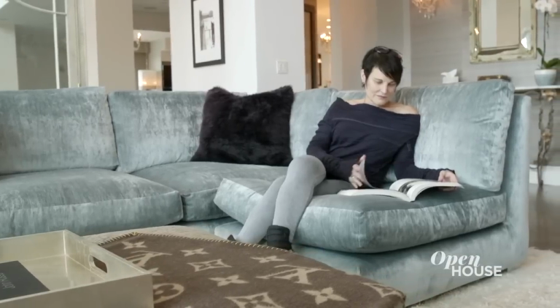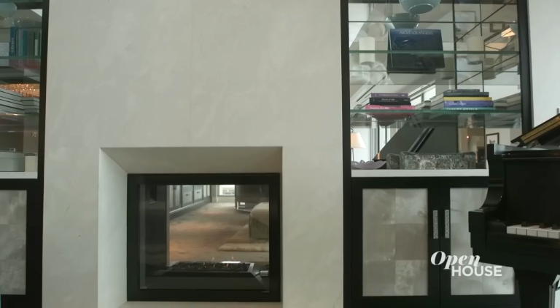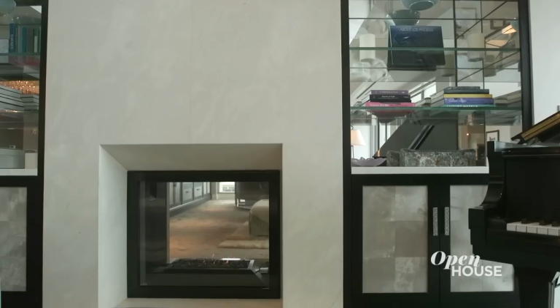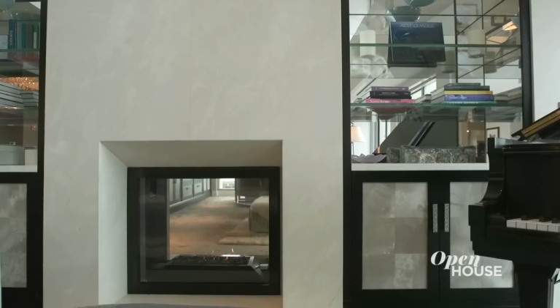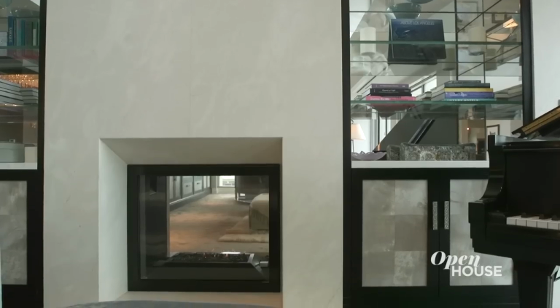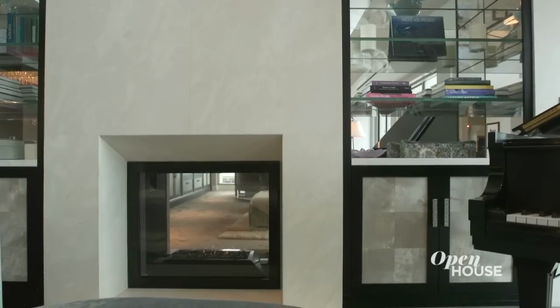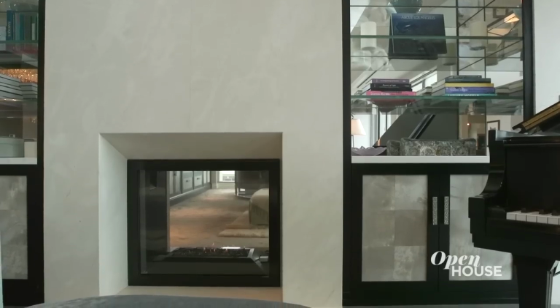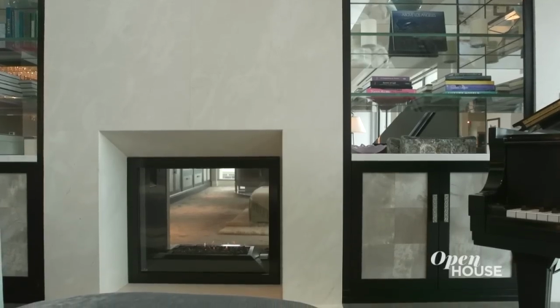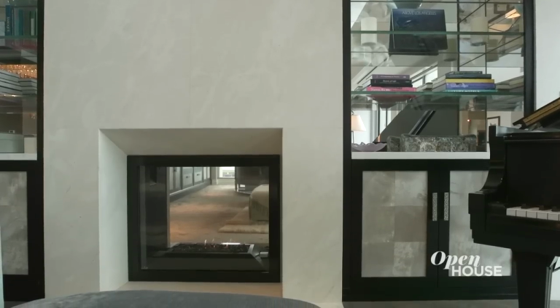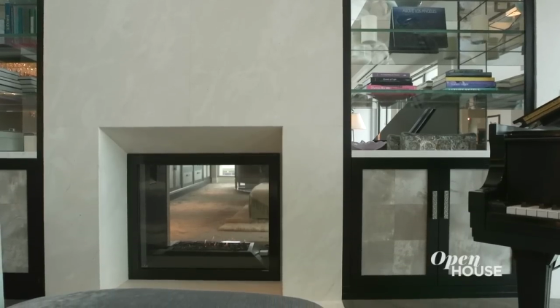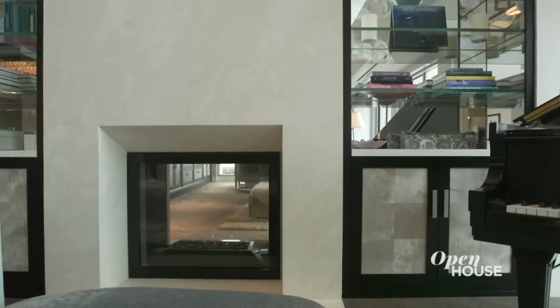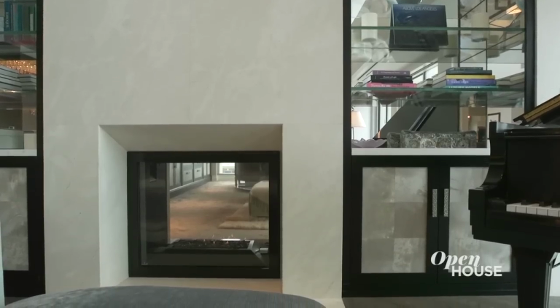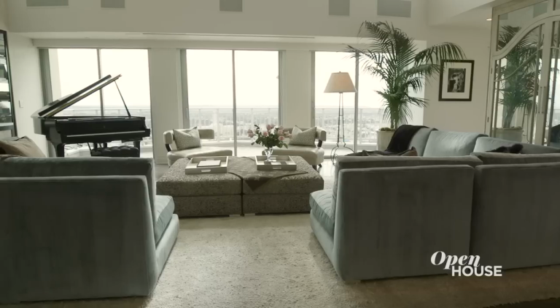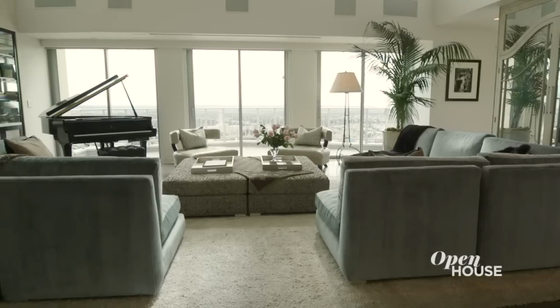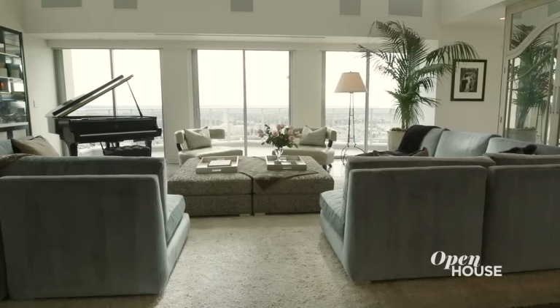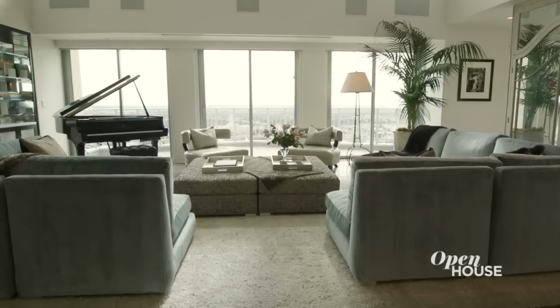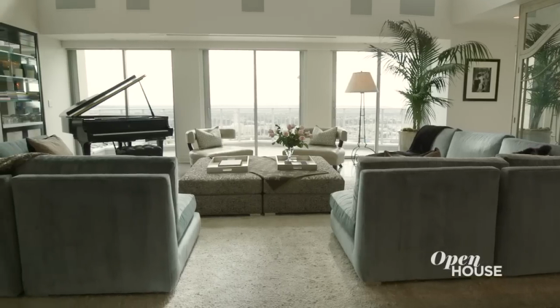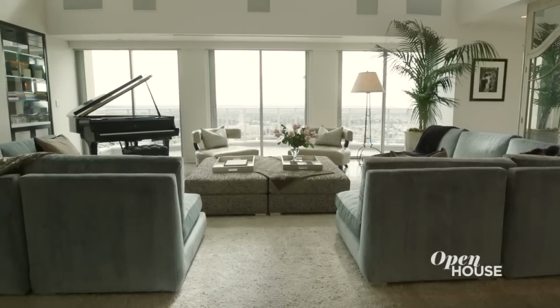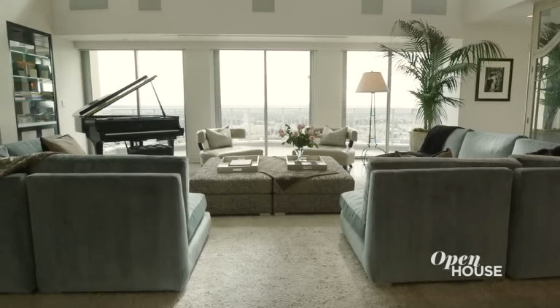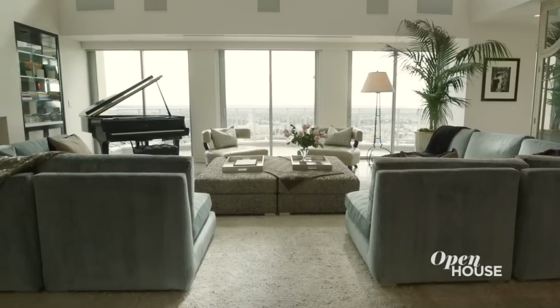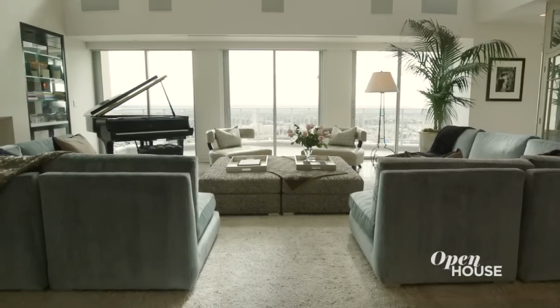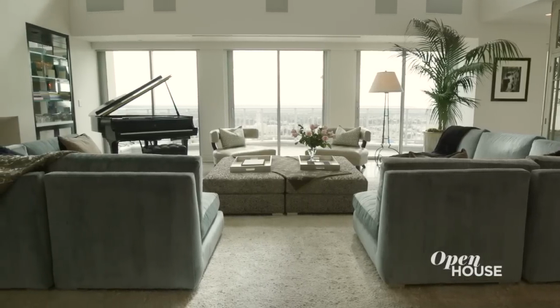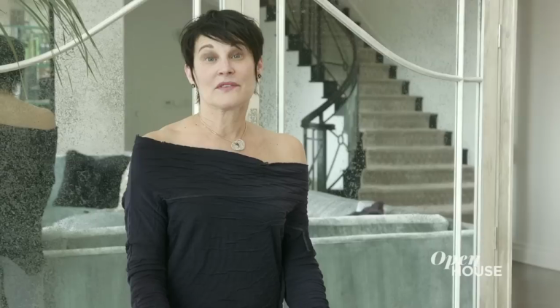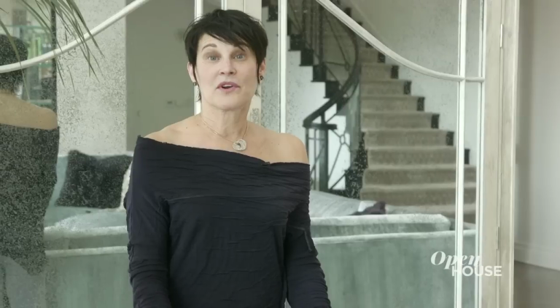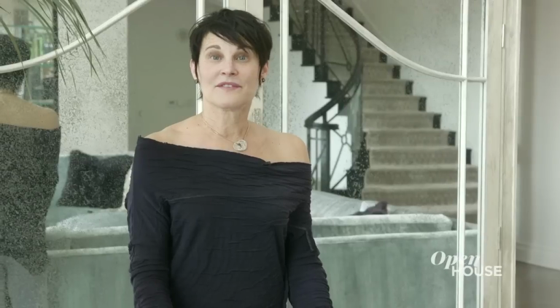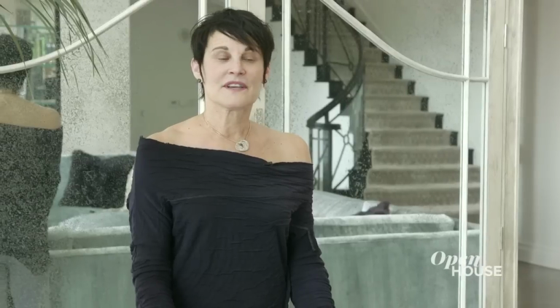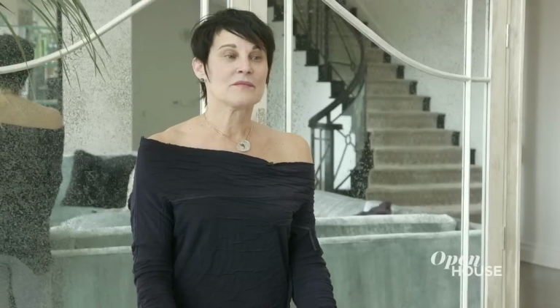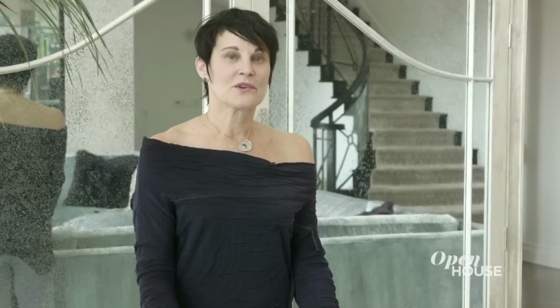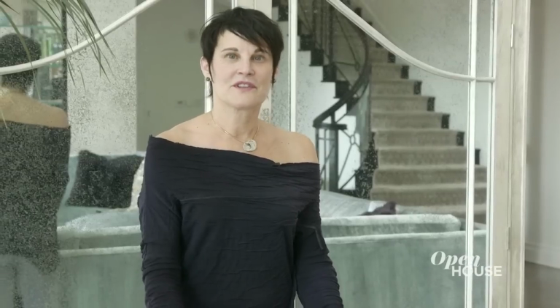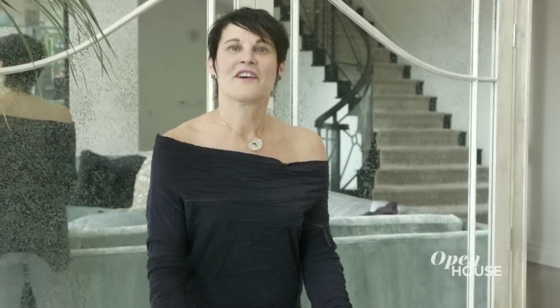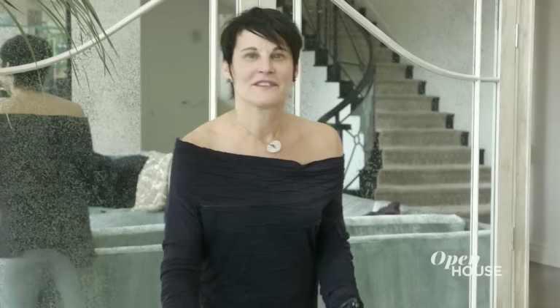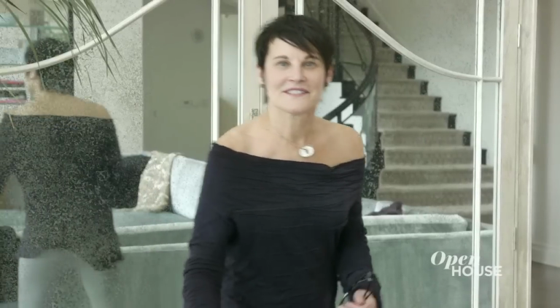So this is the family hang, the guest hang, and when you want some private time, you go to the office.